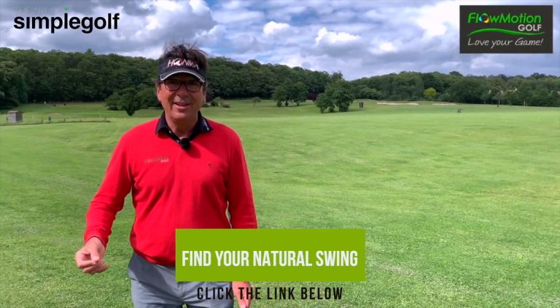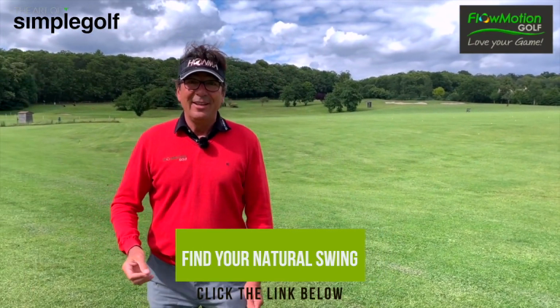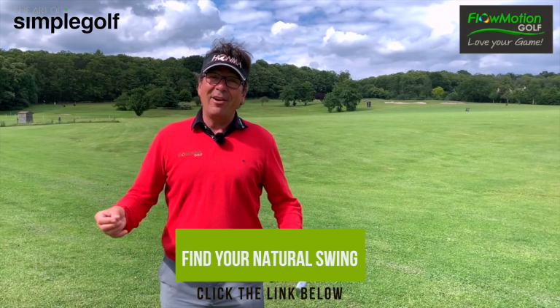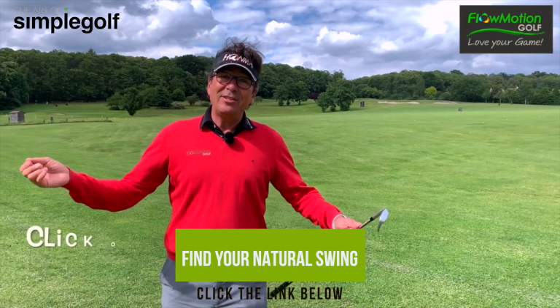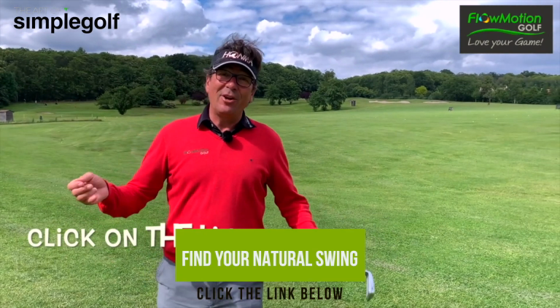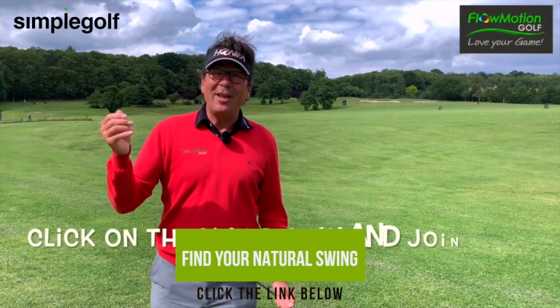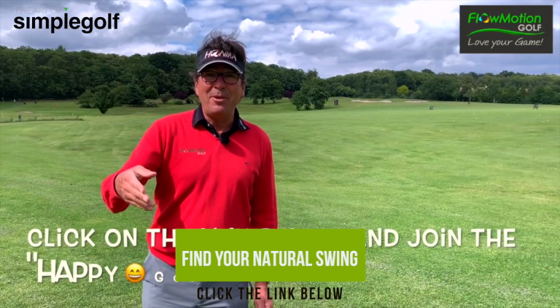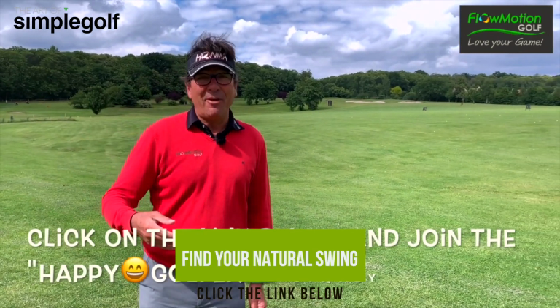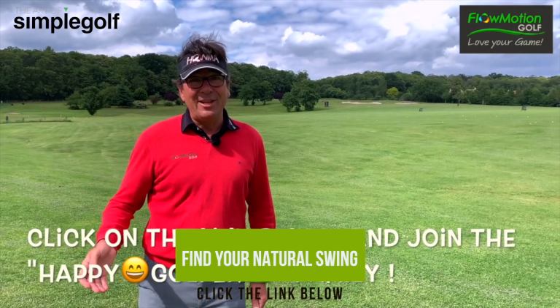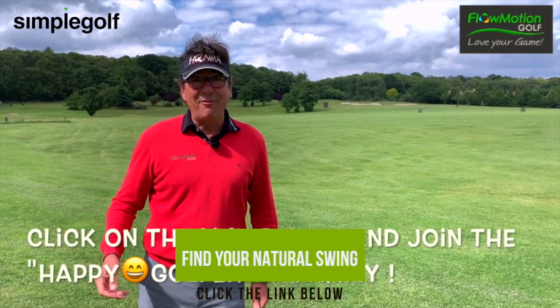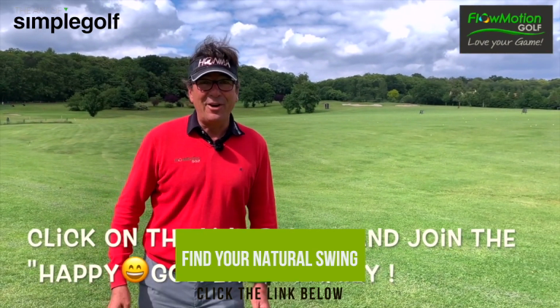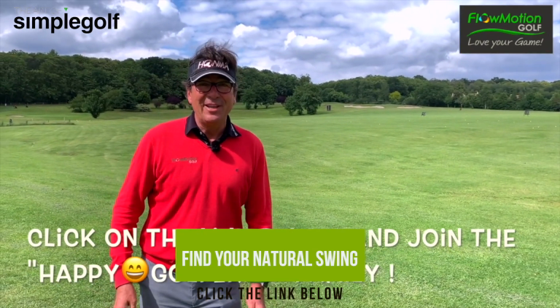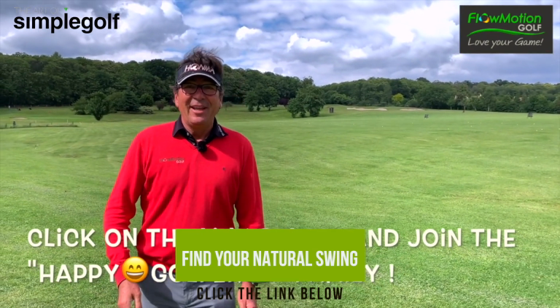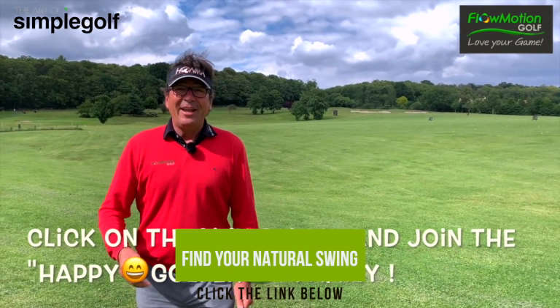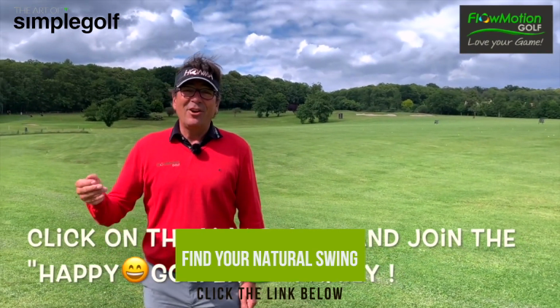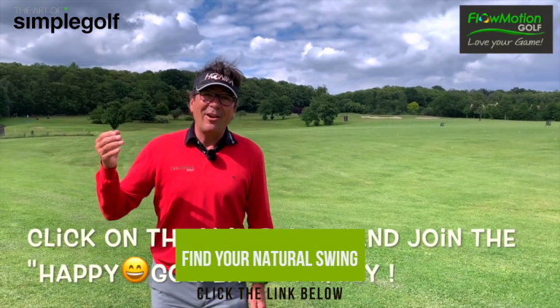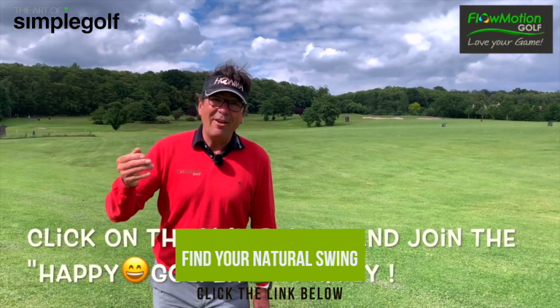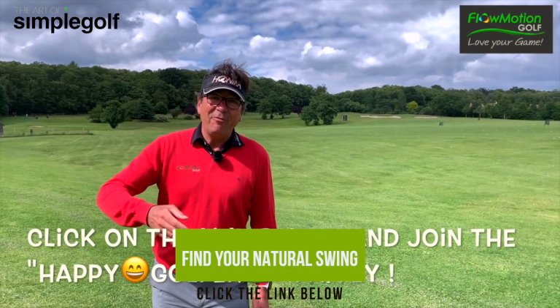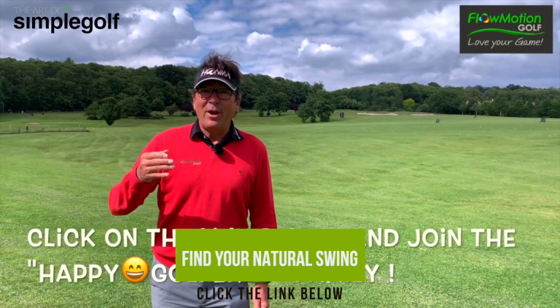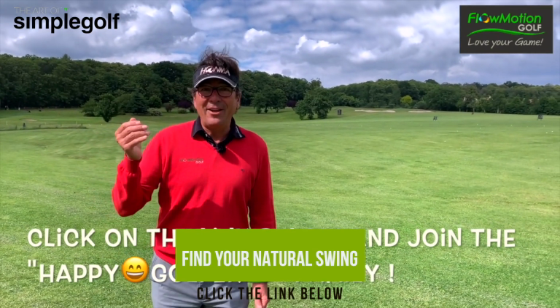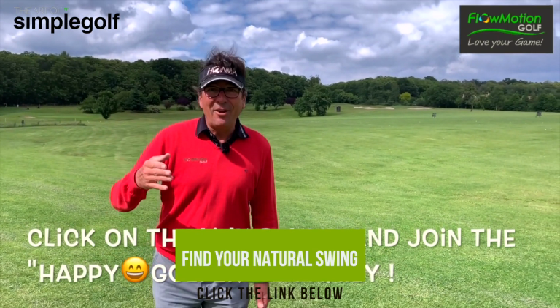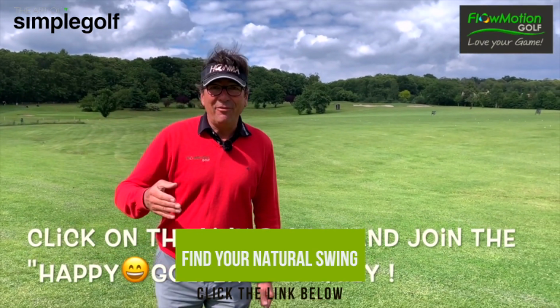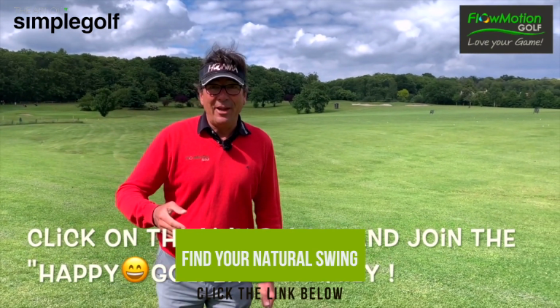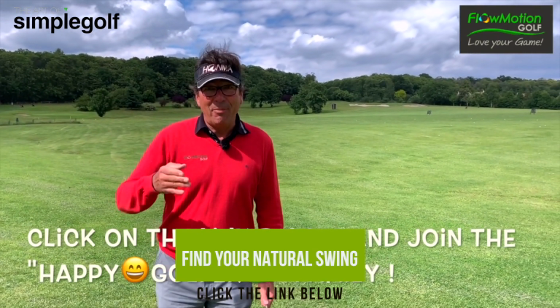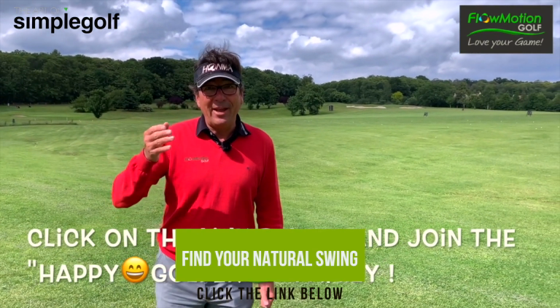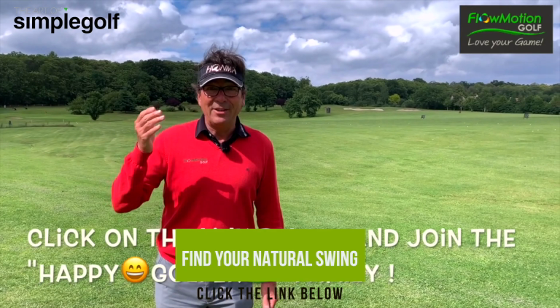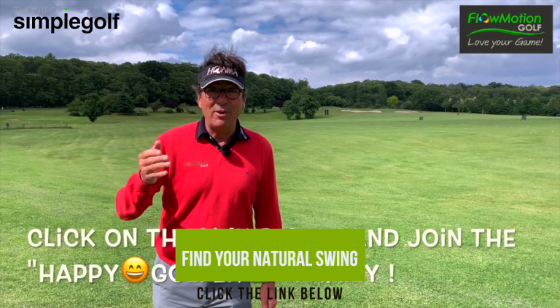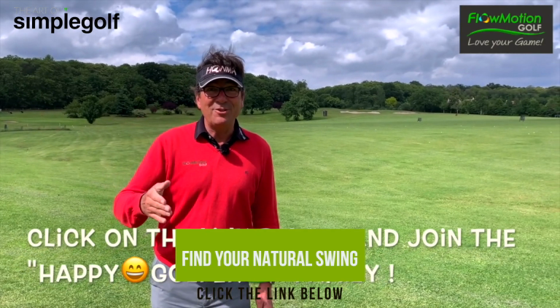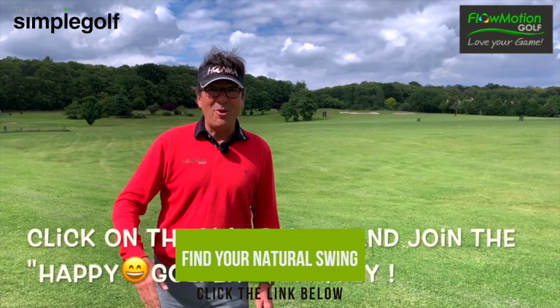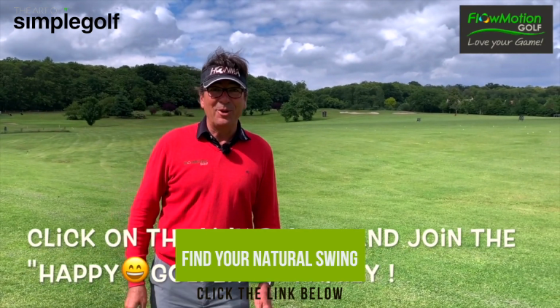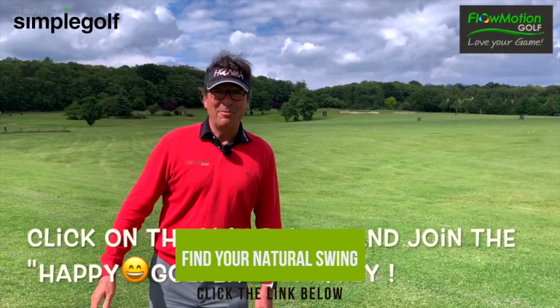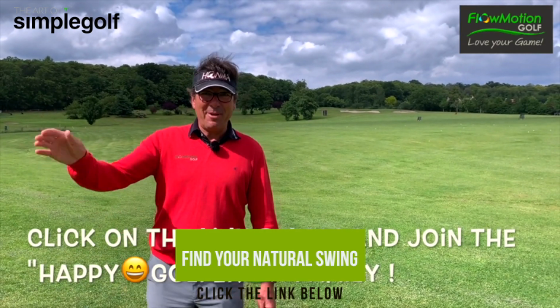So let's join the happy family of golfers. Enjoy life, play golf, and swing as you walk. Bye bye.